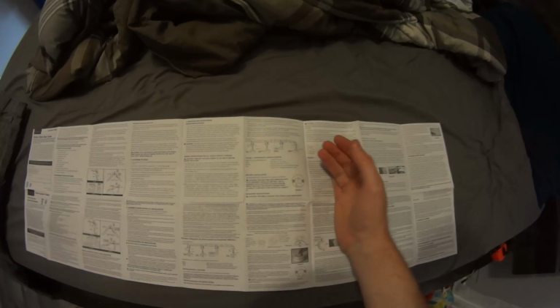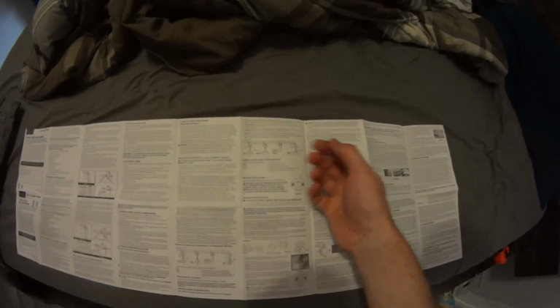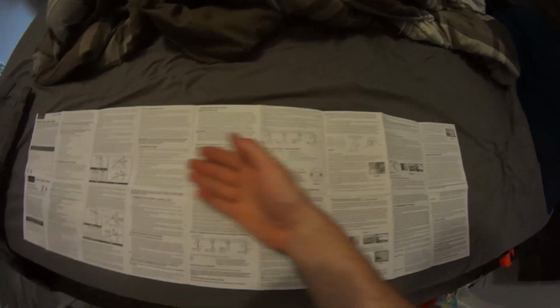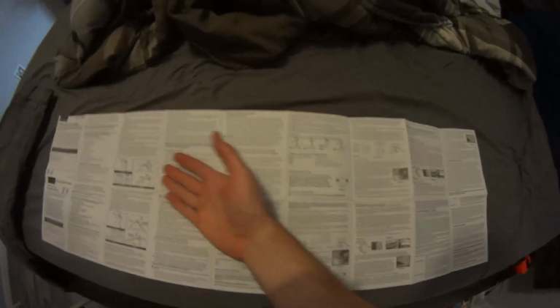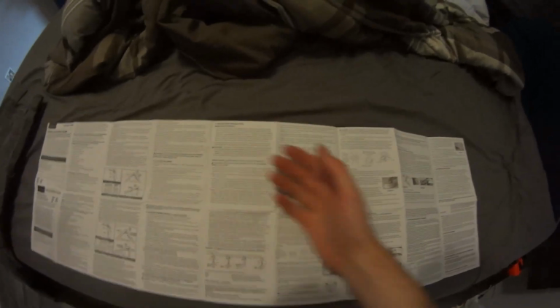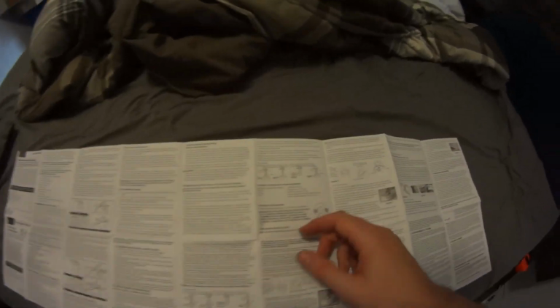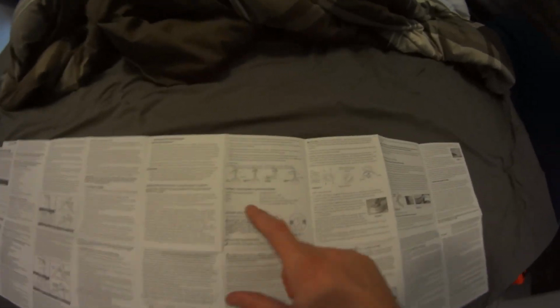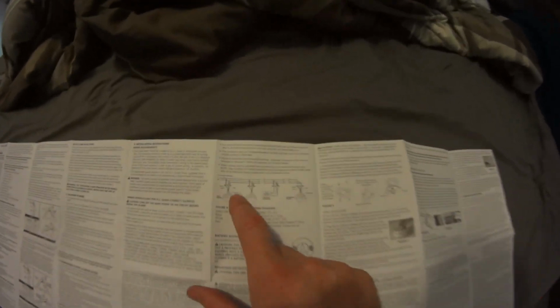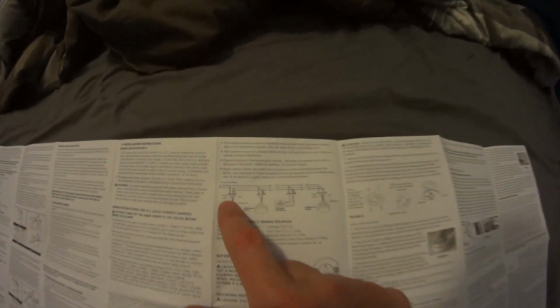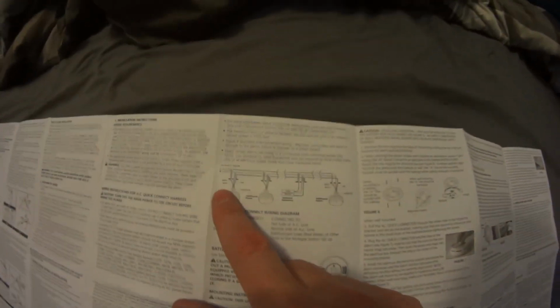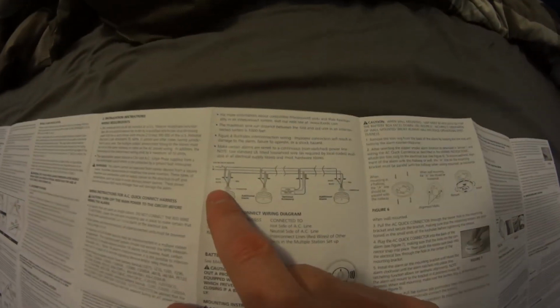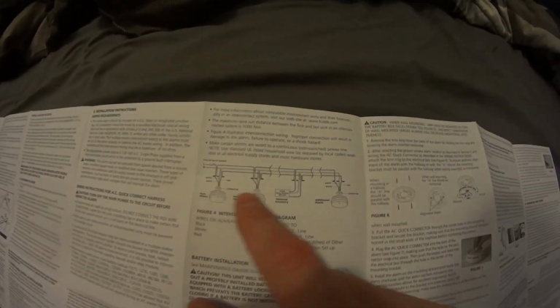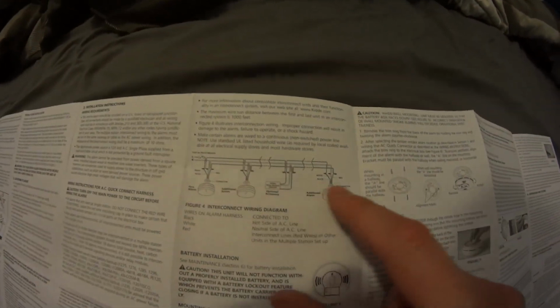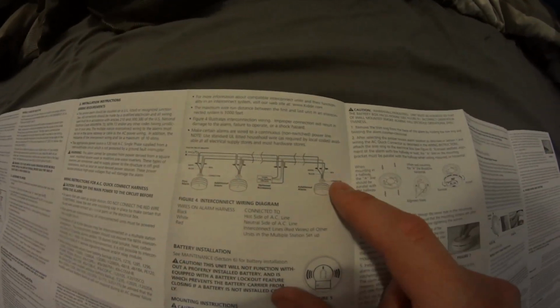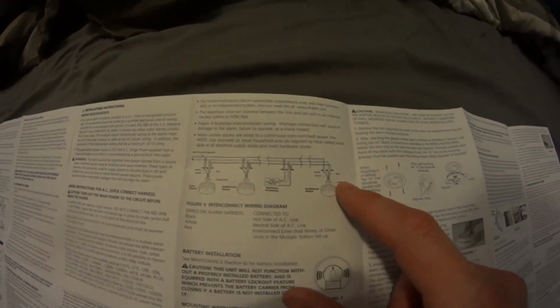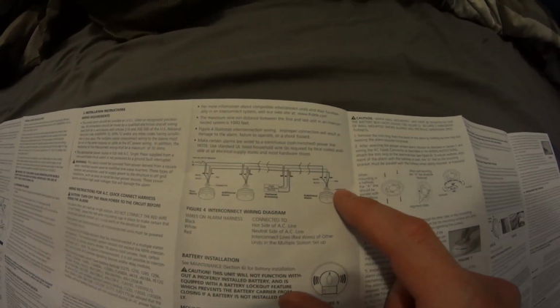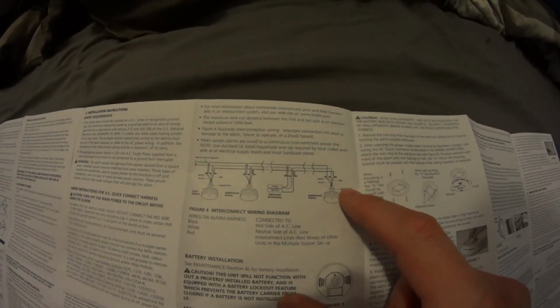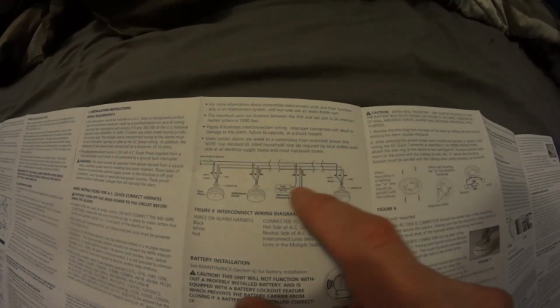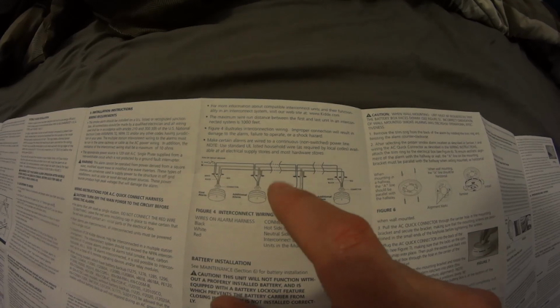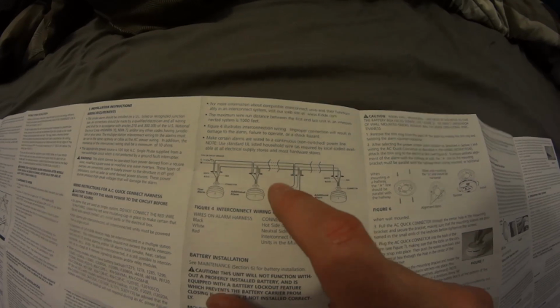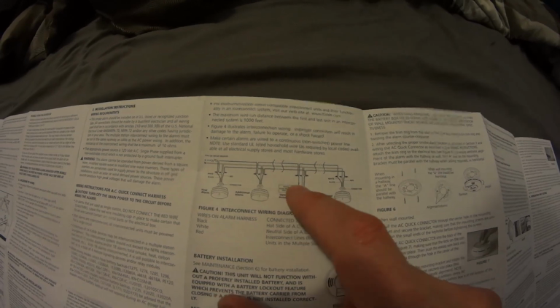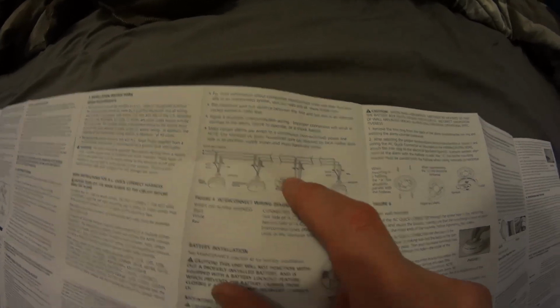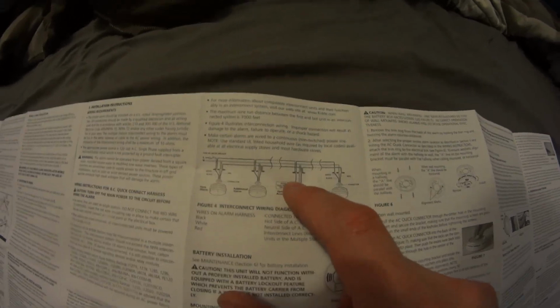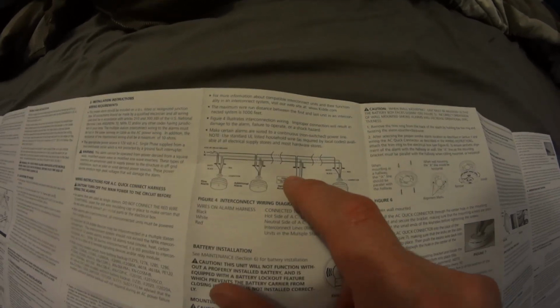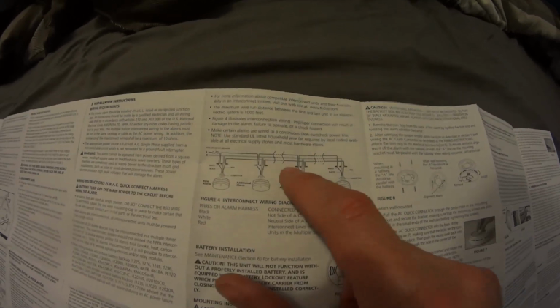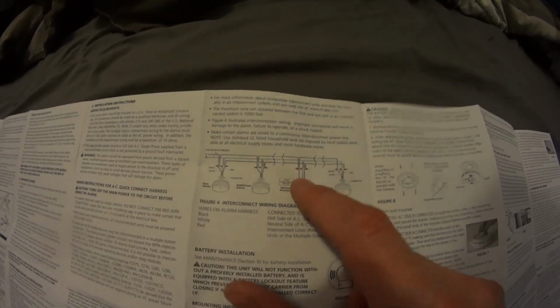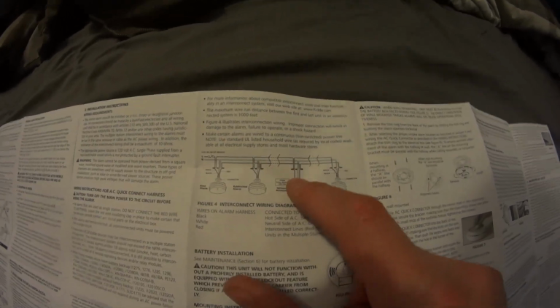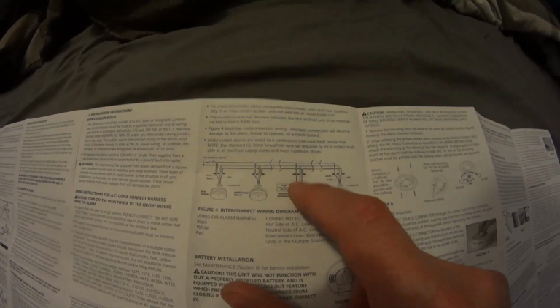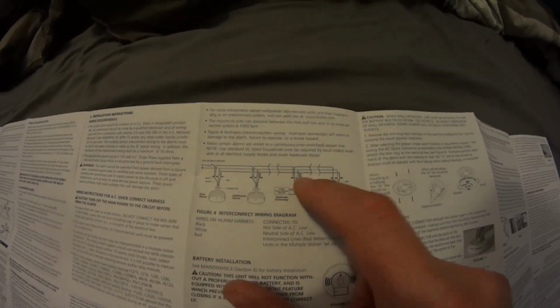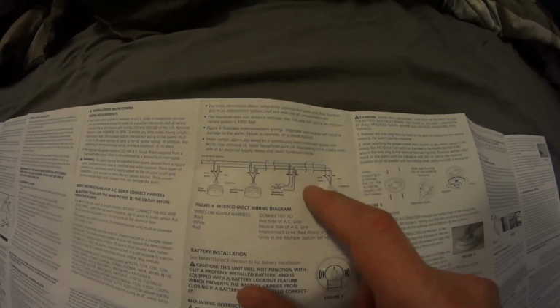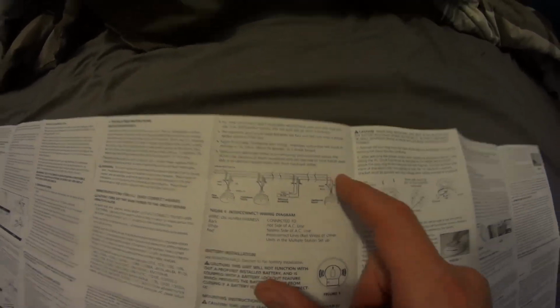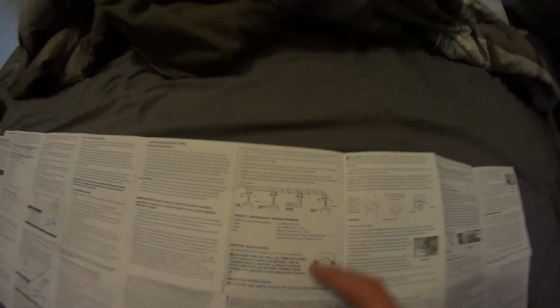It comes from Amazon with clear instructions and a diagram. The wiring is straightforward: black with black, white with white, red with red.